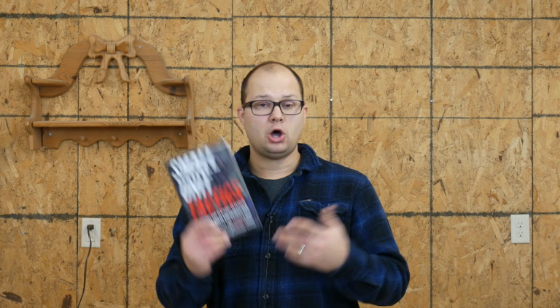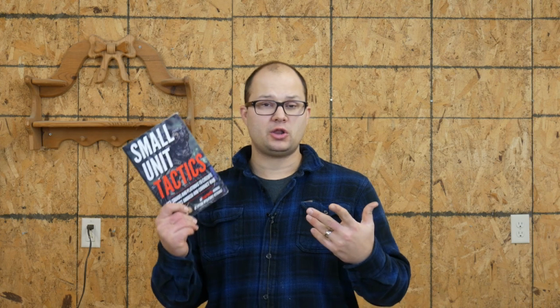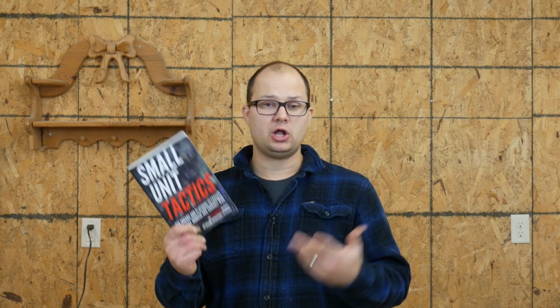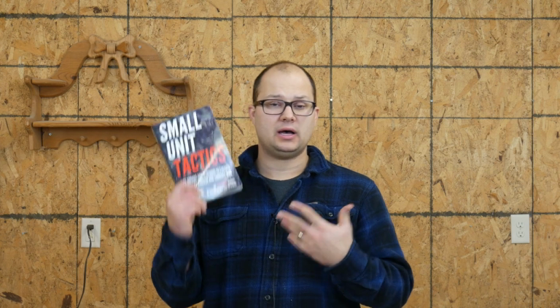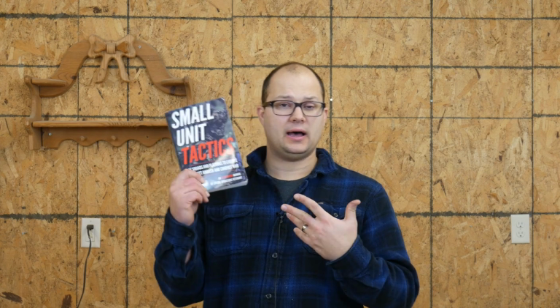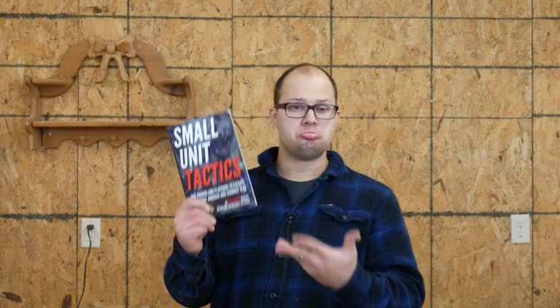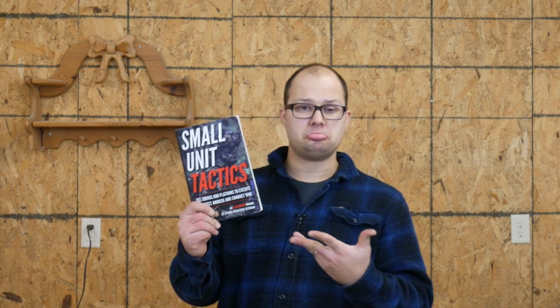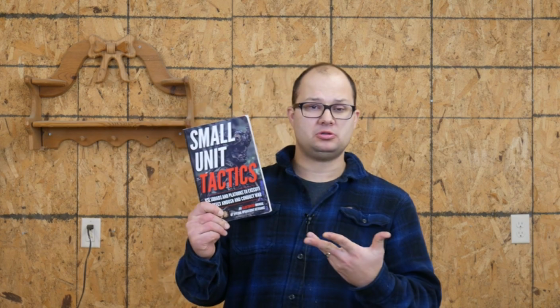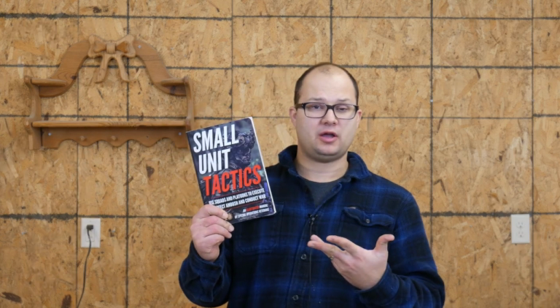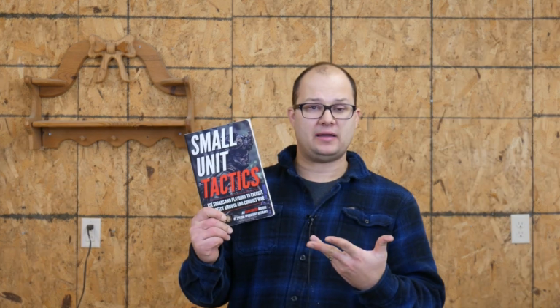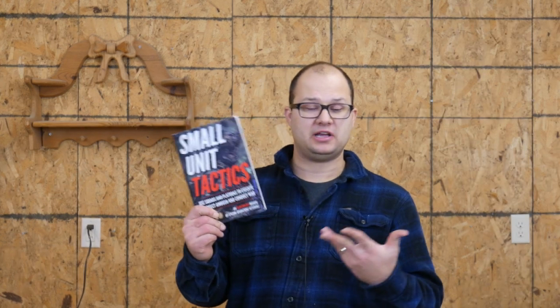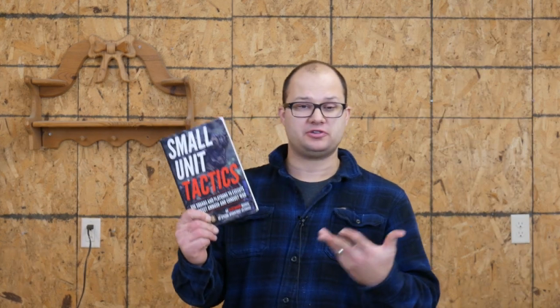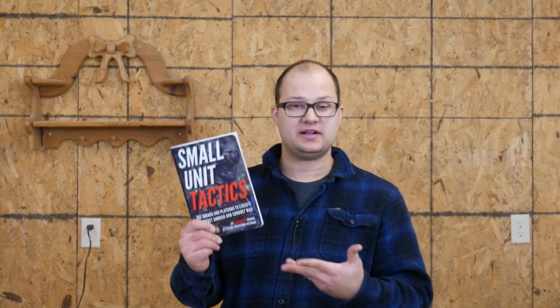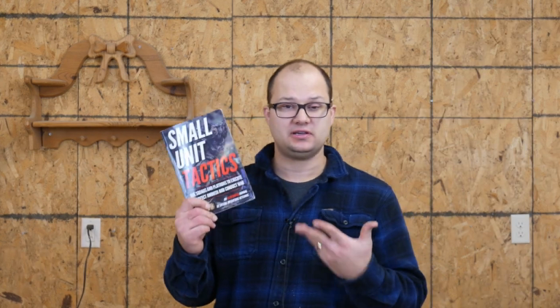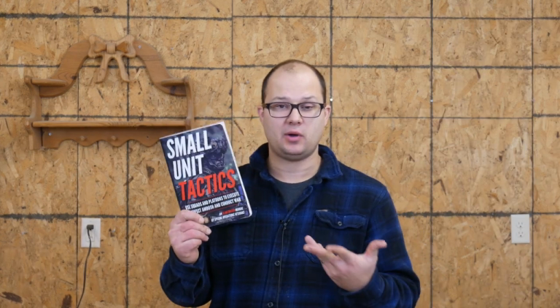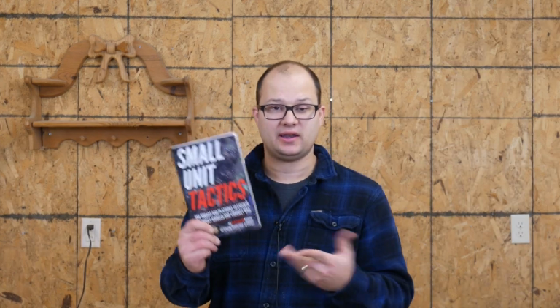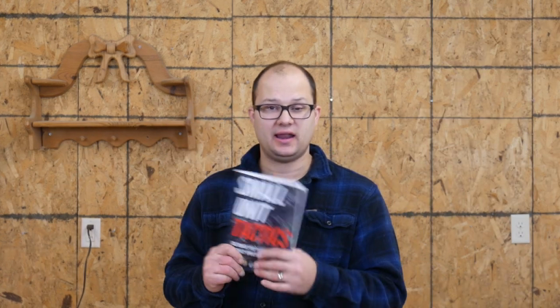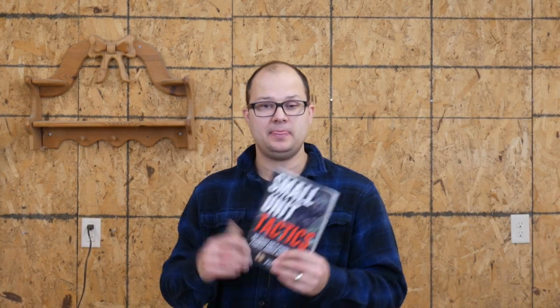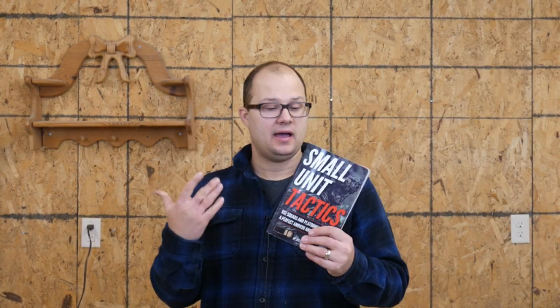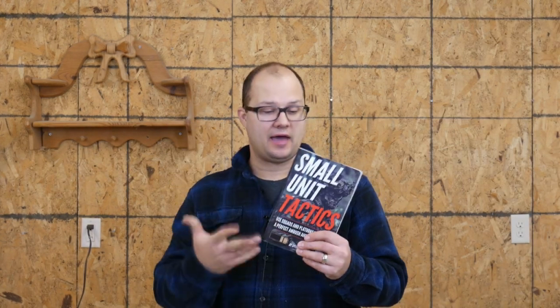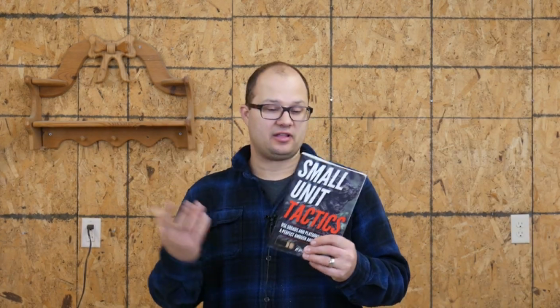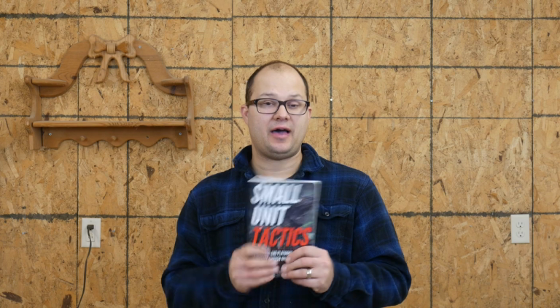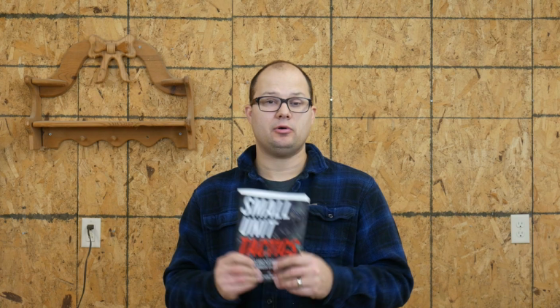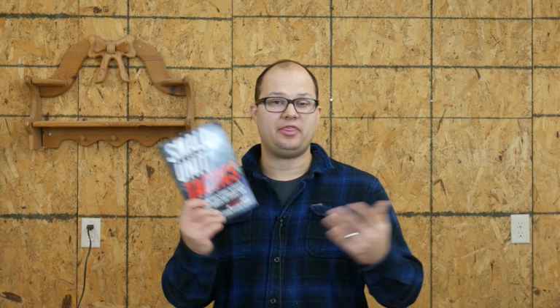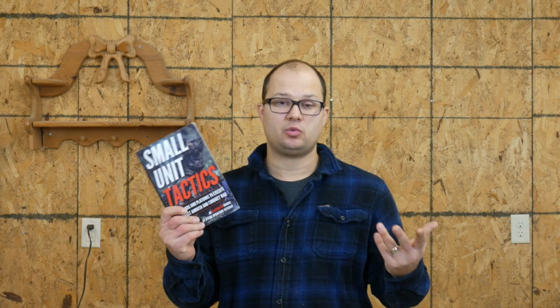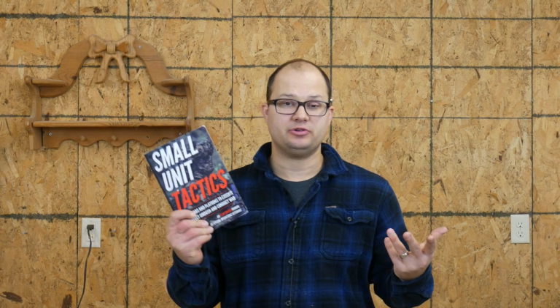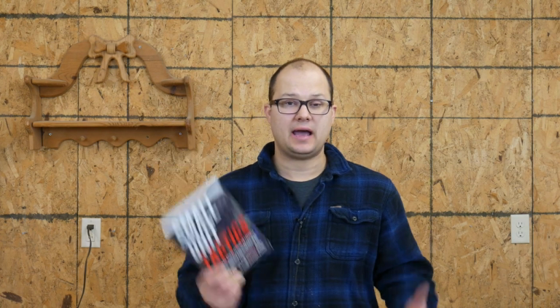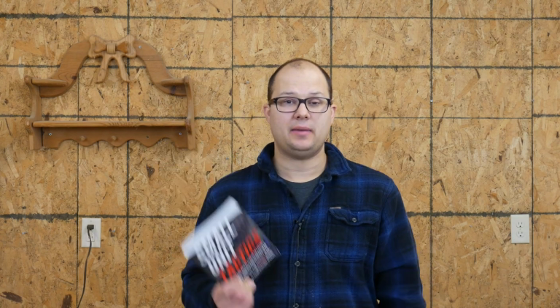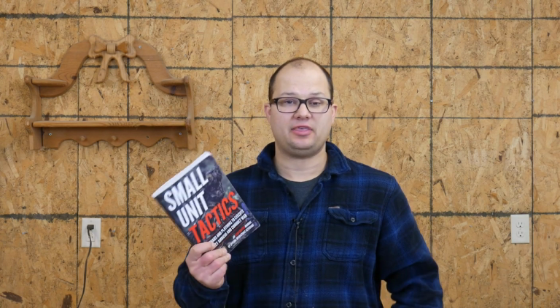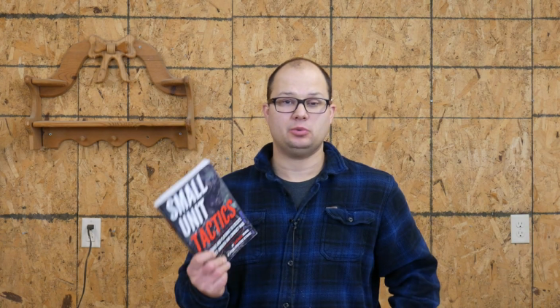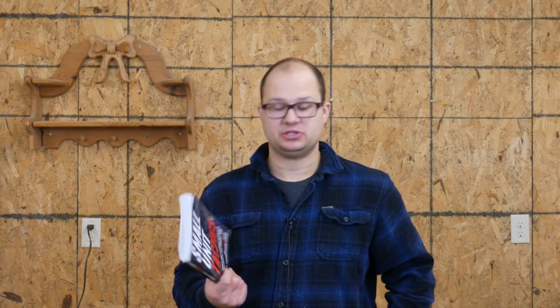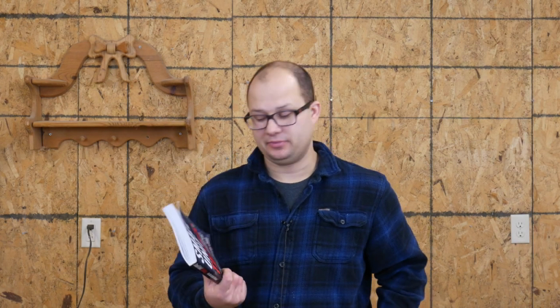All in all, if that tickles your fancy, go ahead and get it. I think it's valuable. I think it's worth your time, and I think you will learn something.